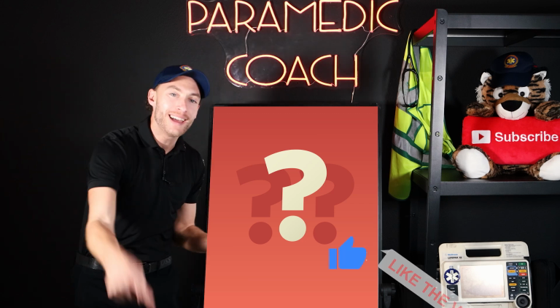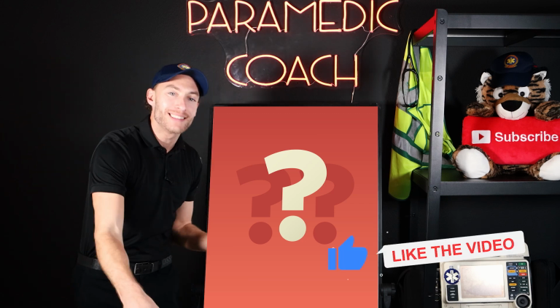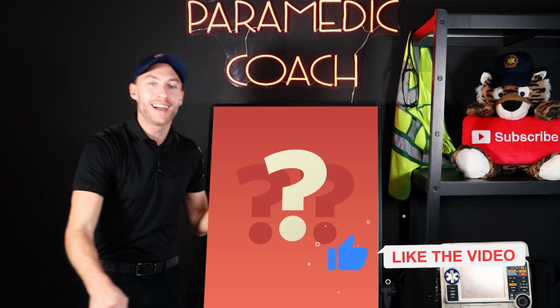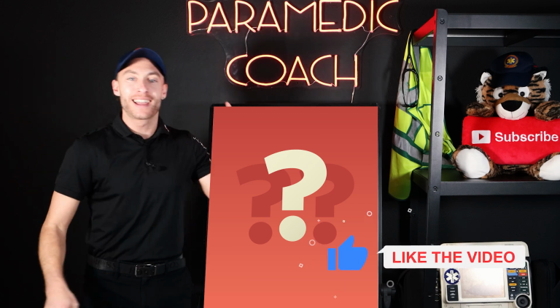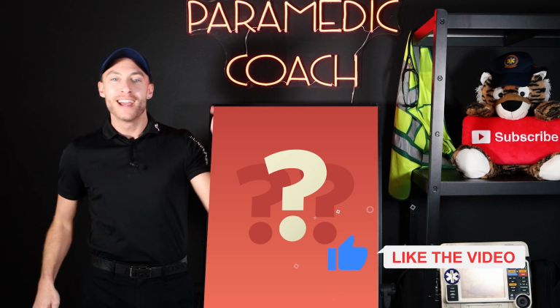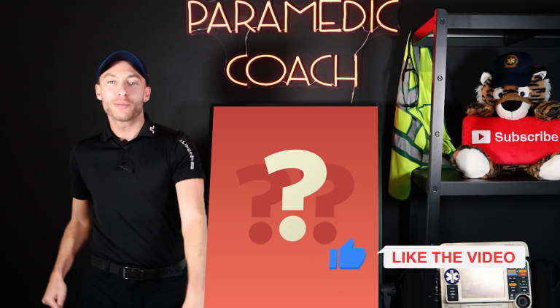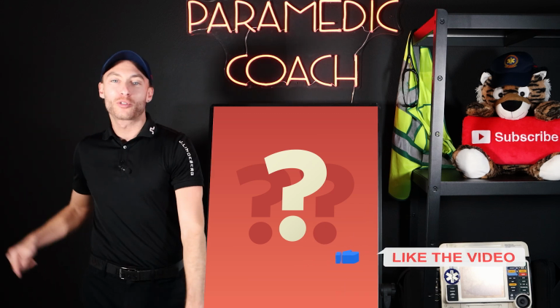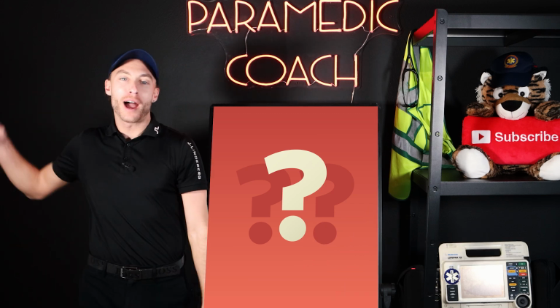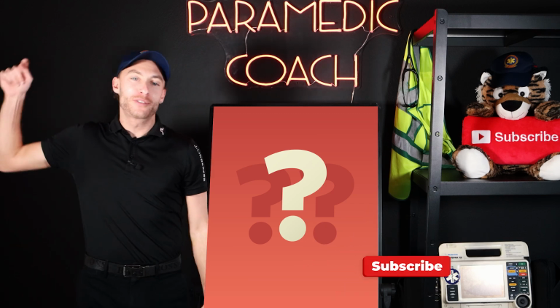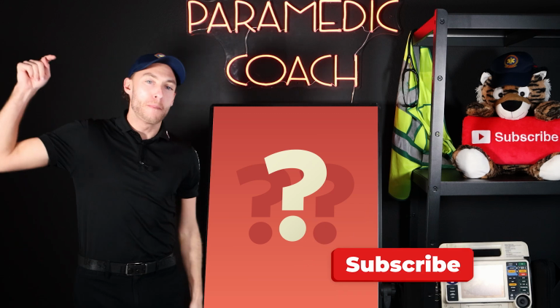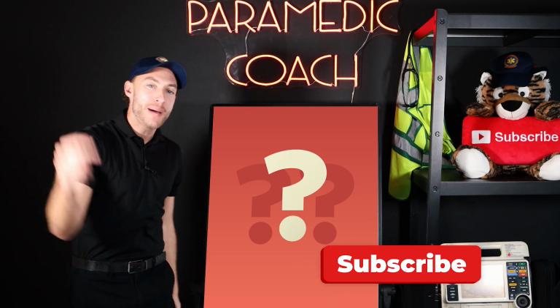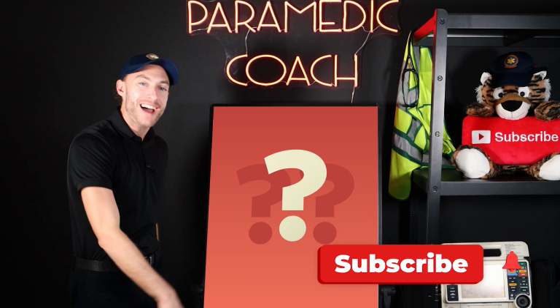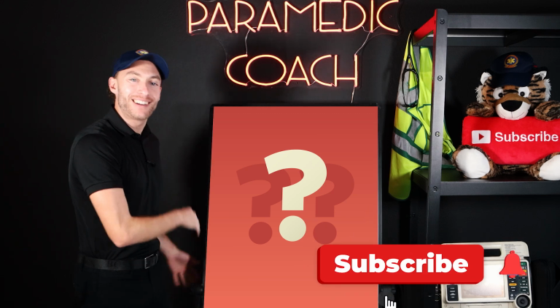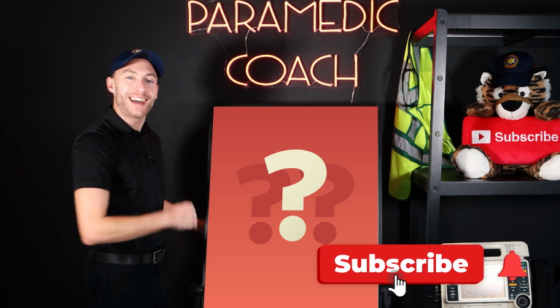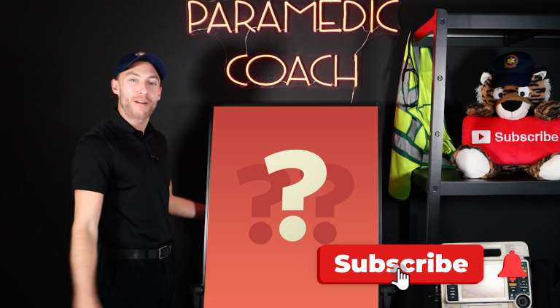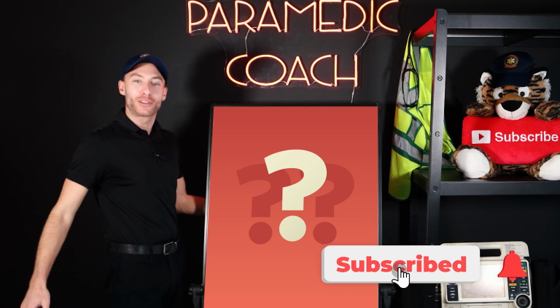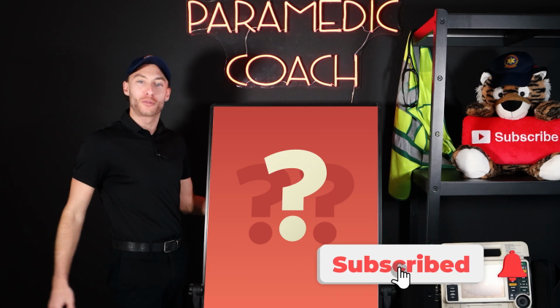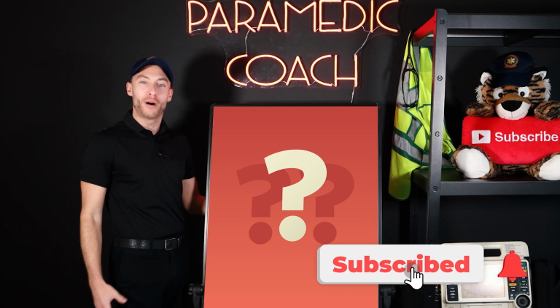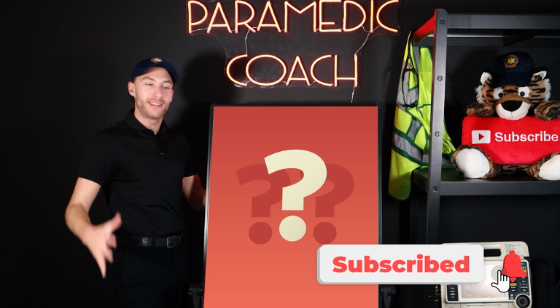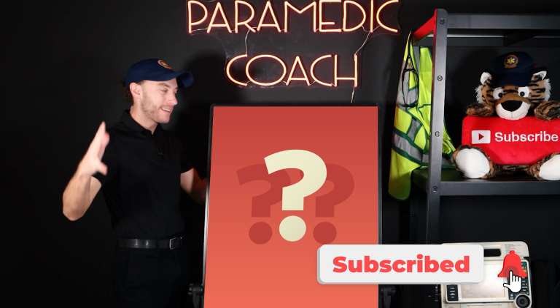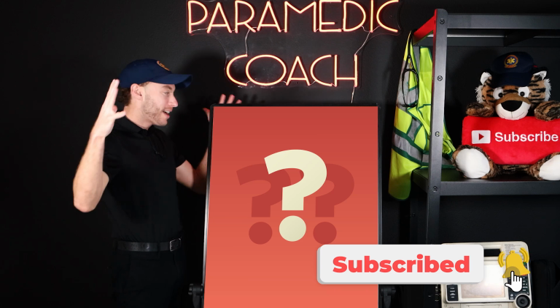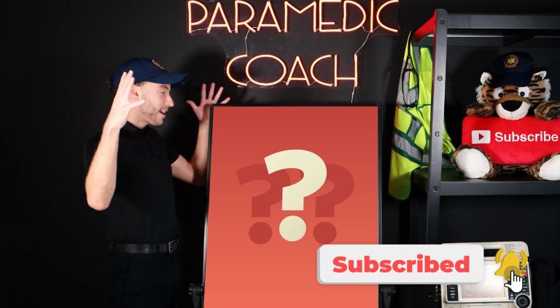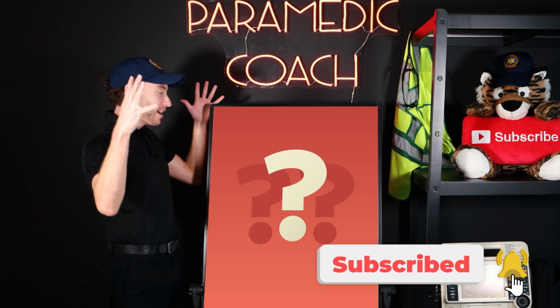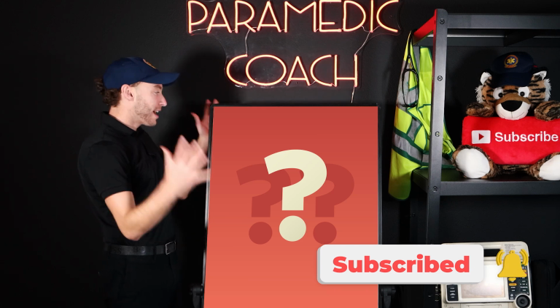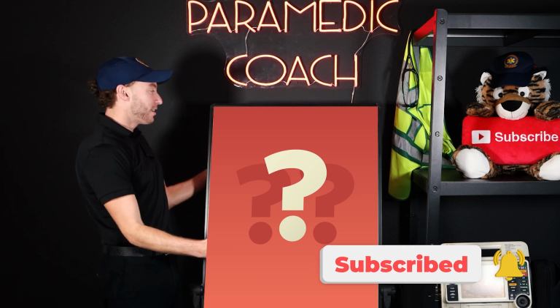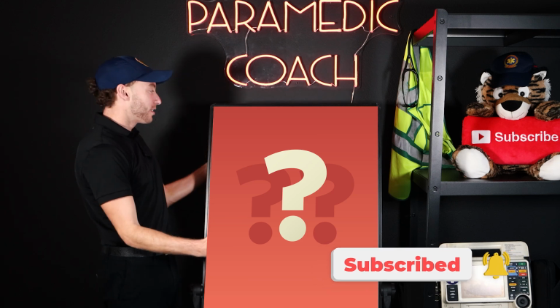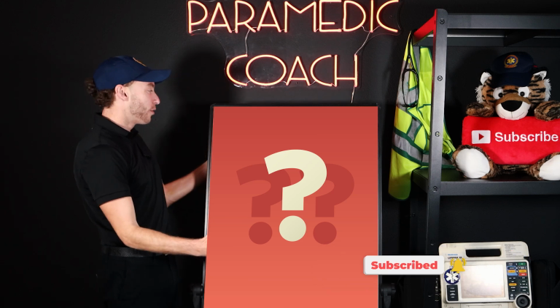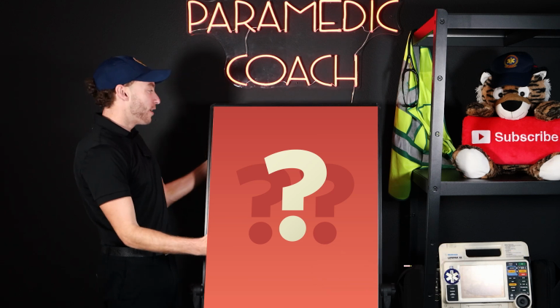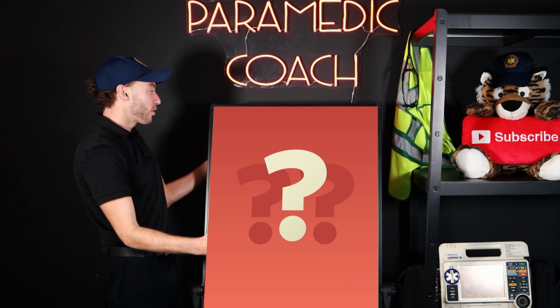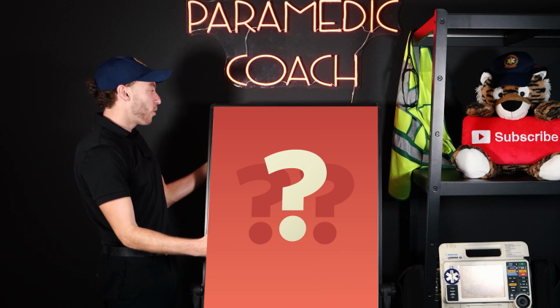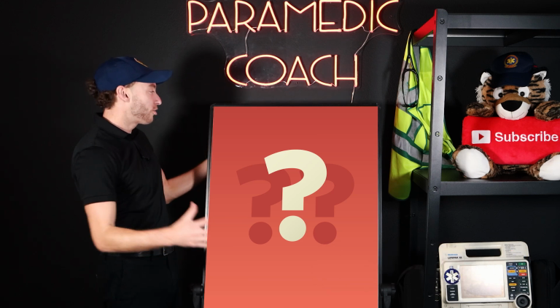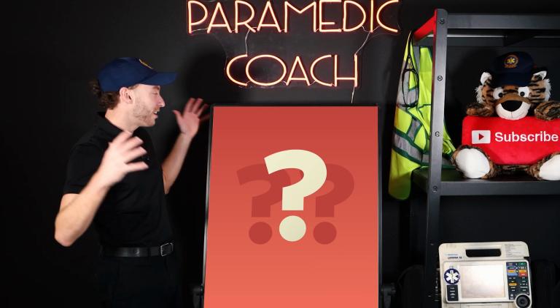Hit like, hit subscribe, and let's unveil the question.